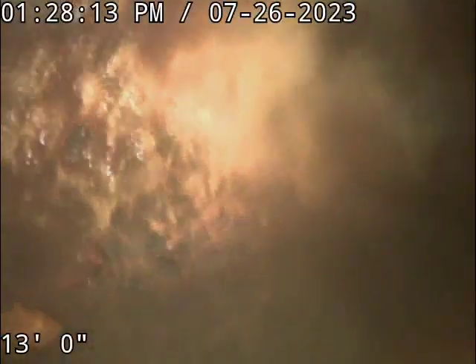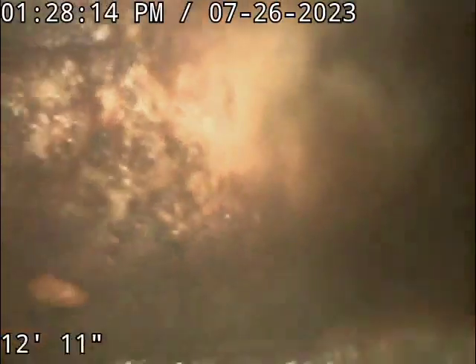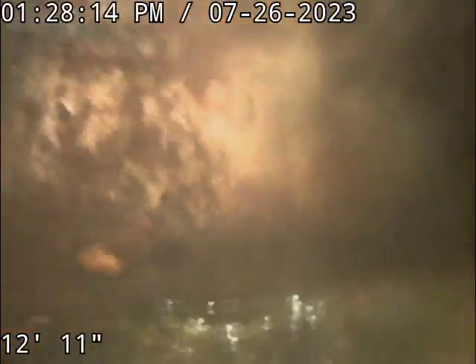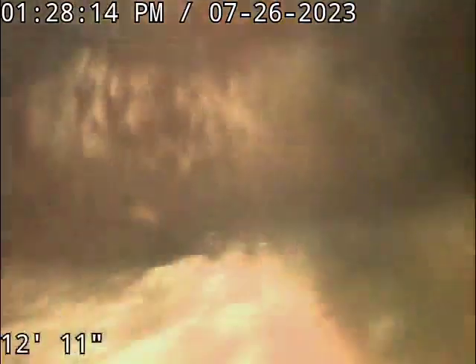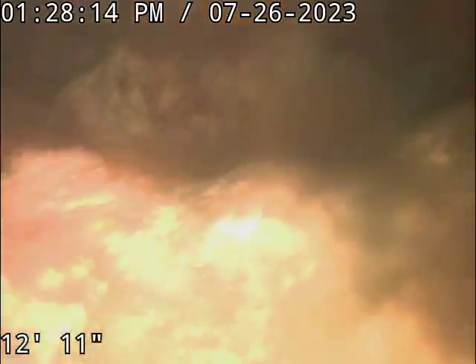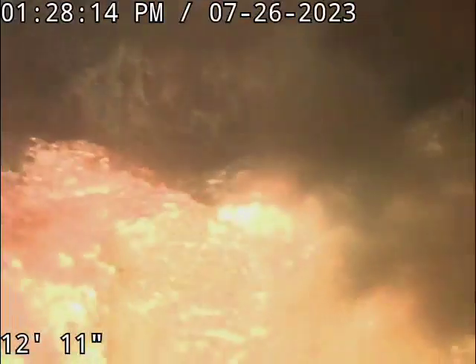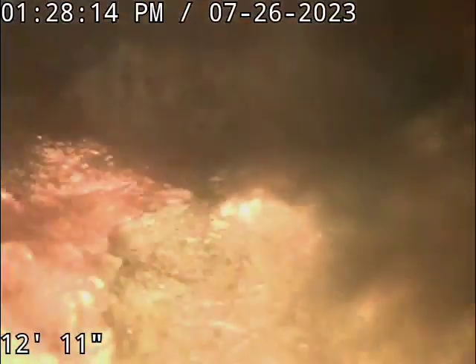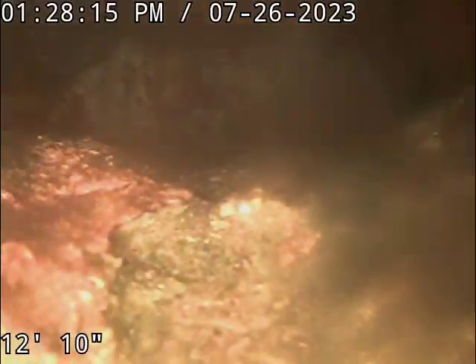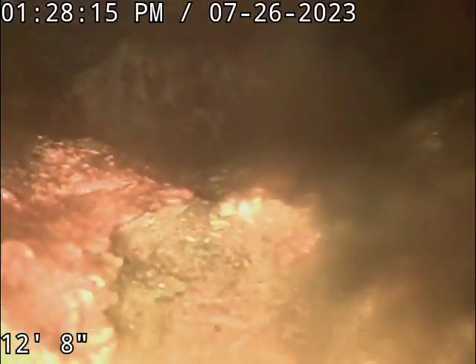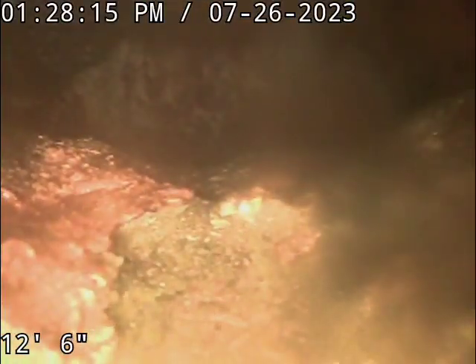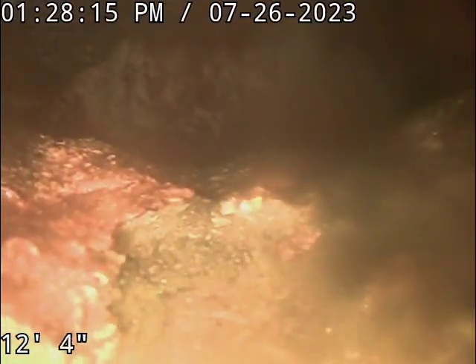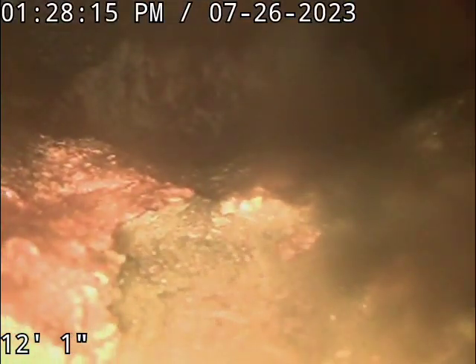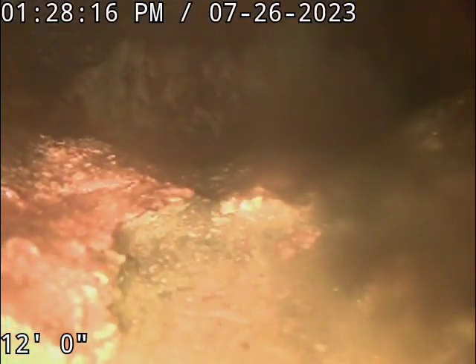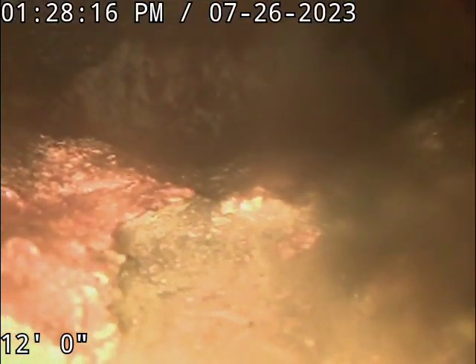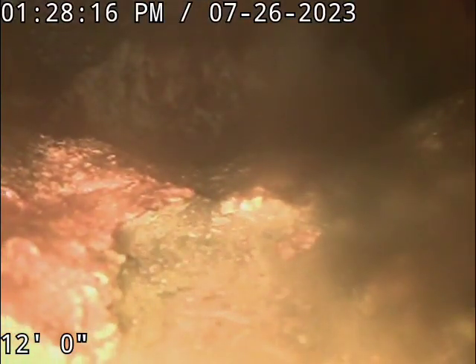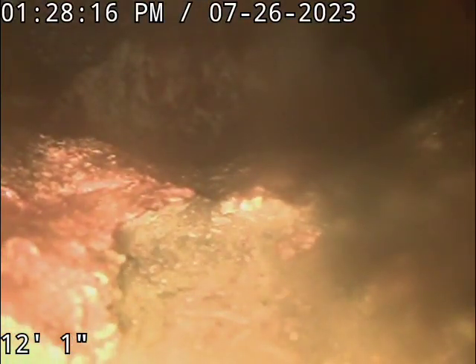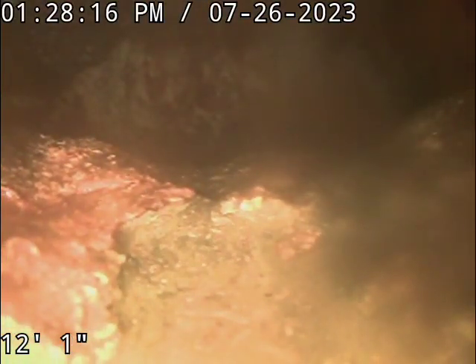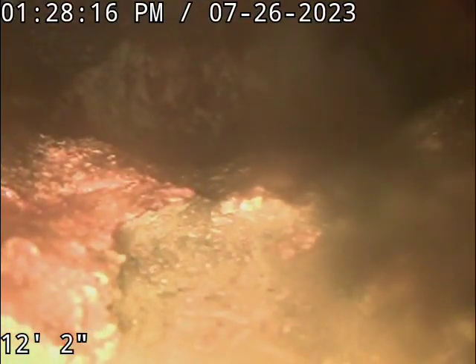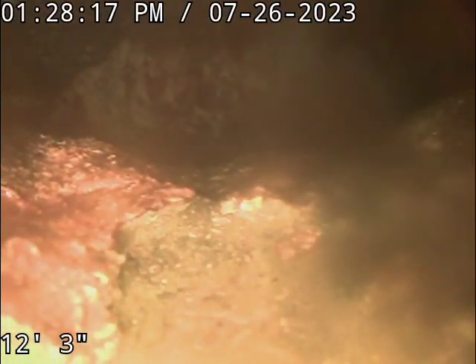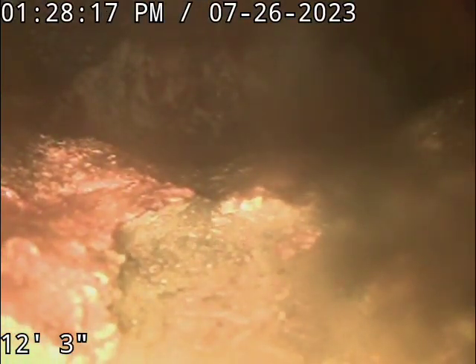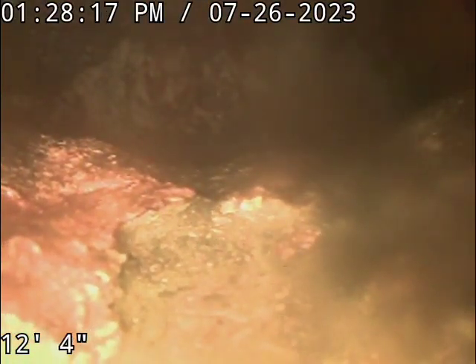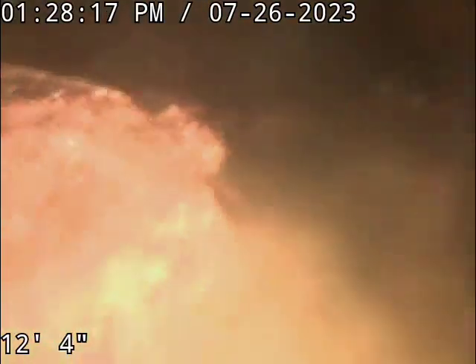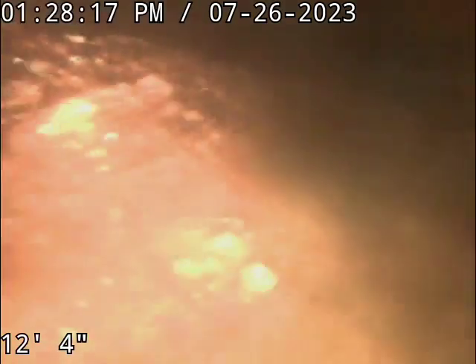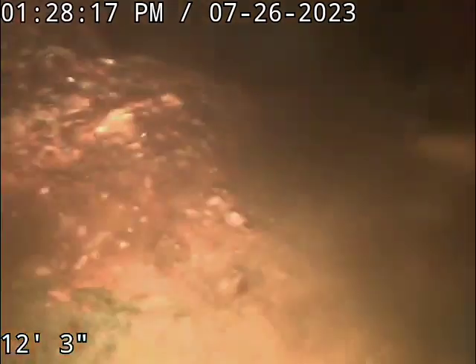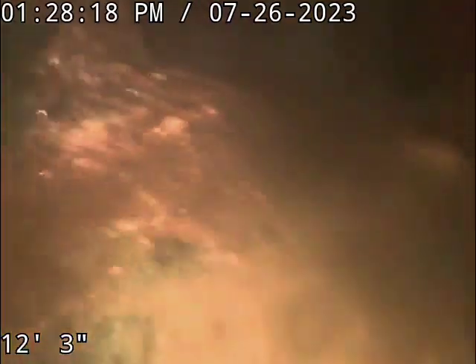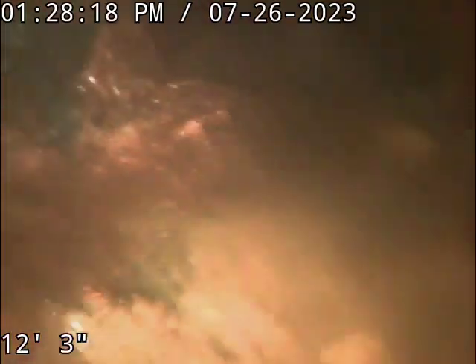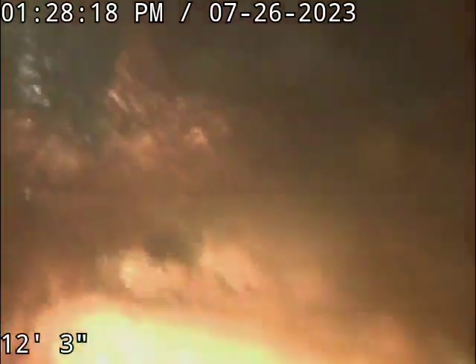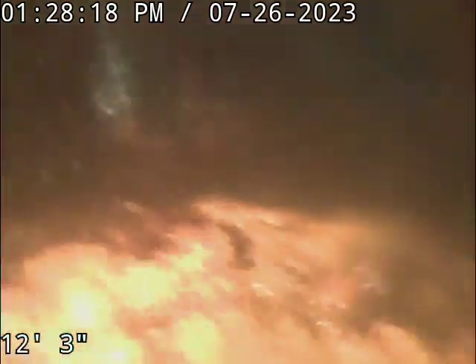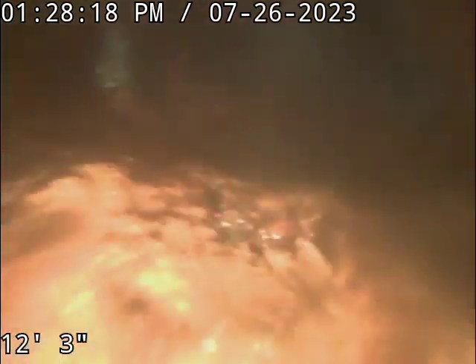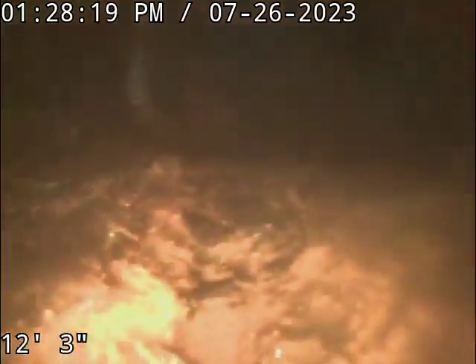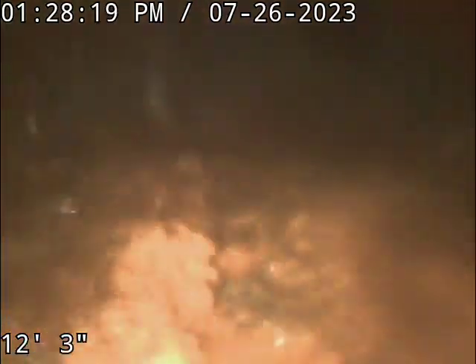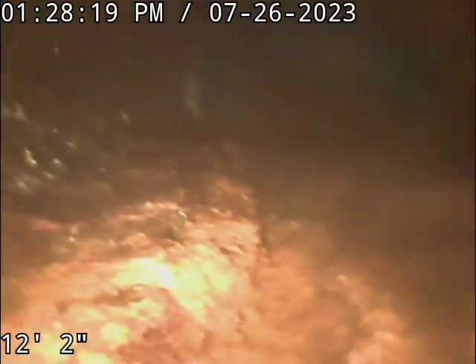As you can see, there is a Y or T fitting right there that is going to connect with a floor drain.